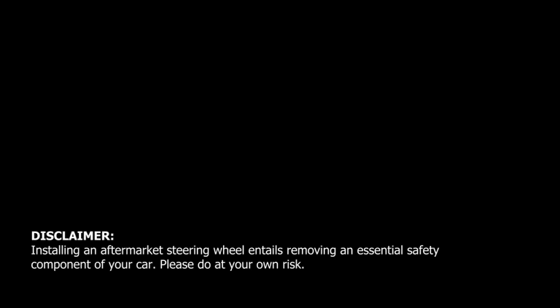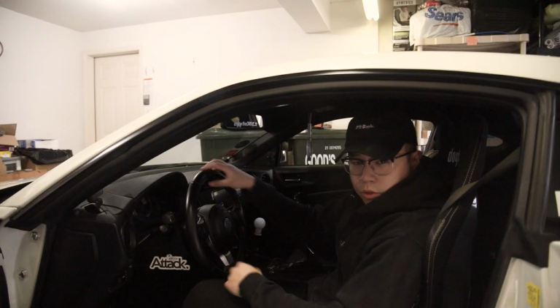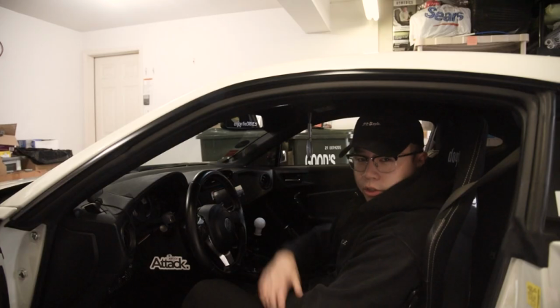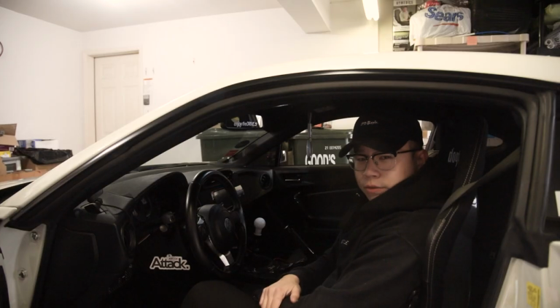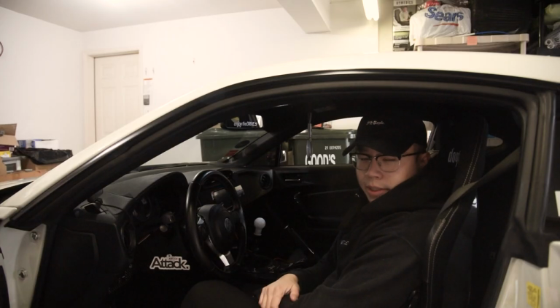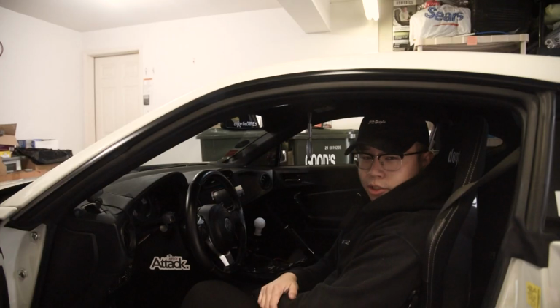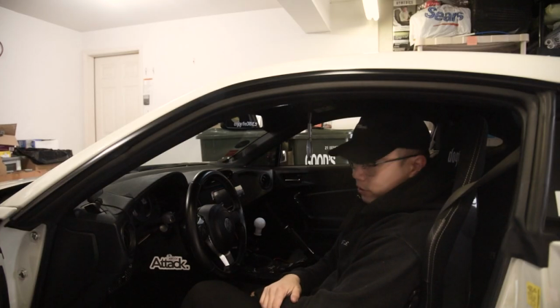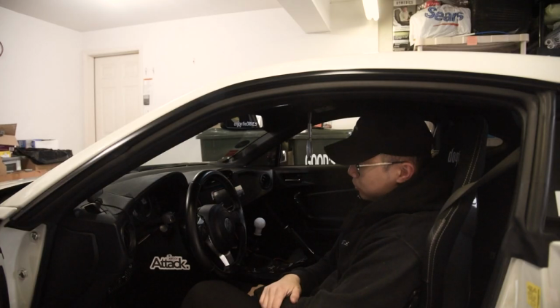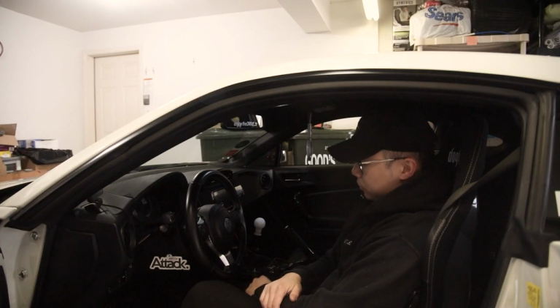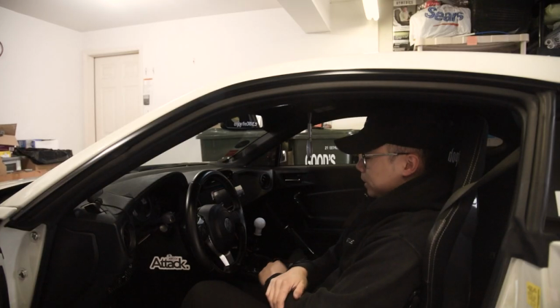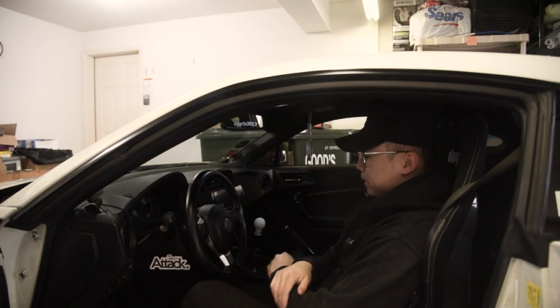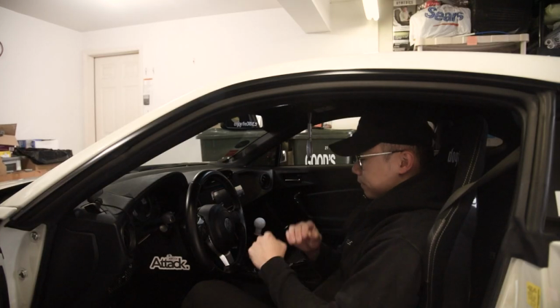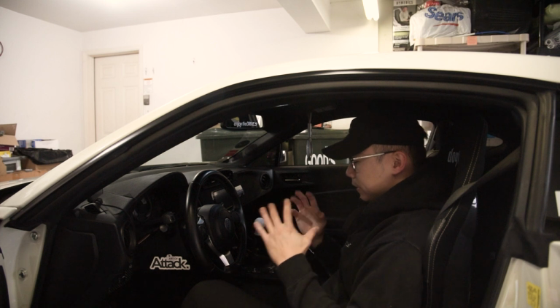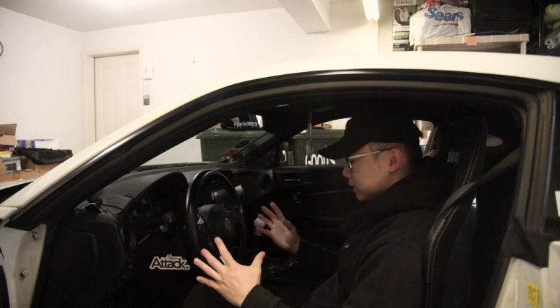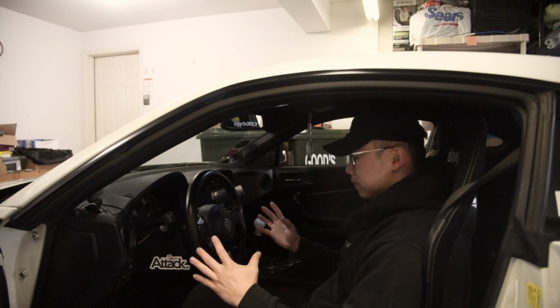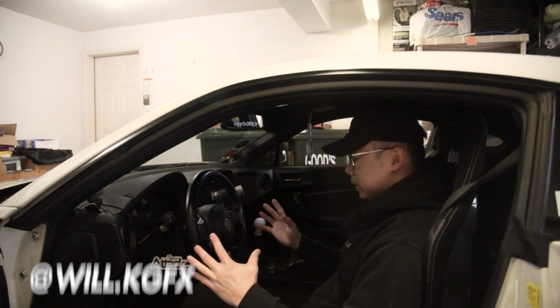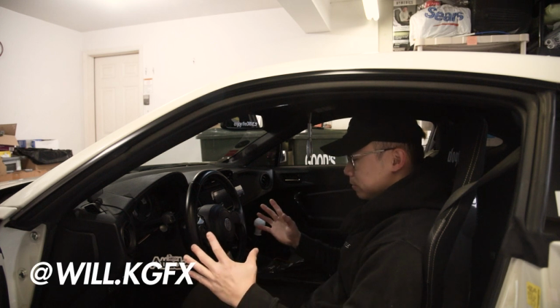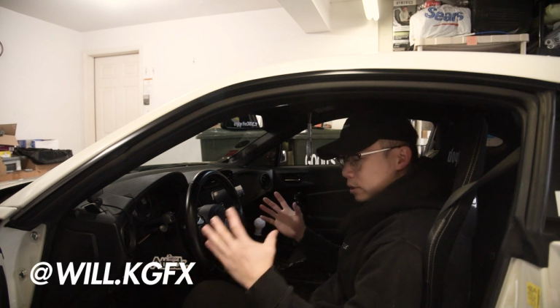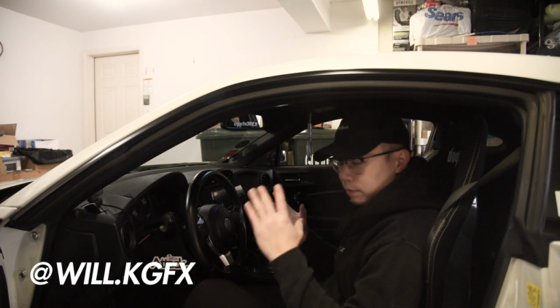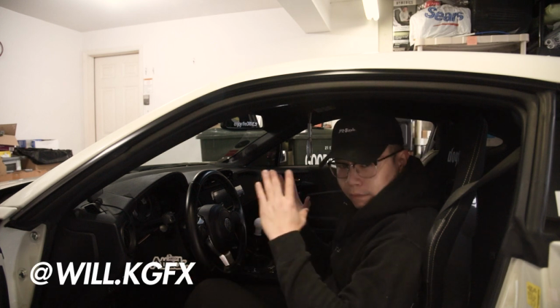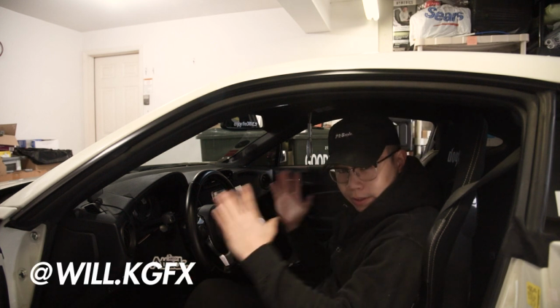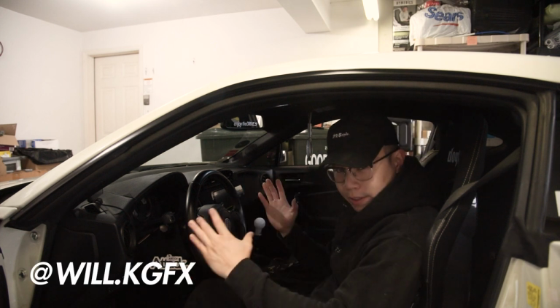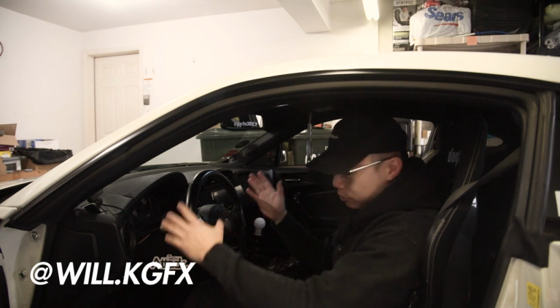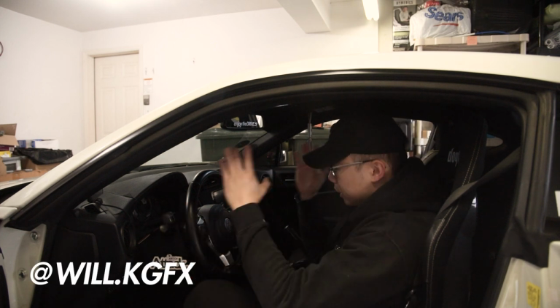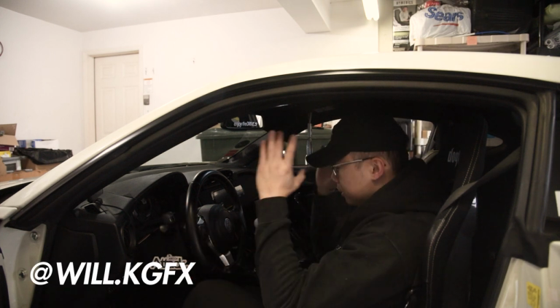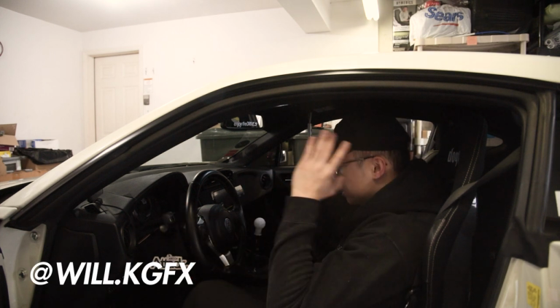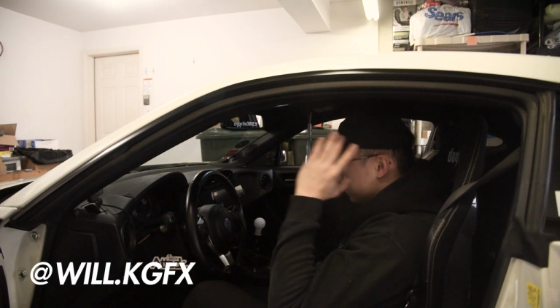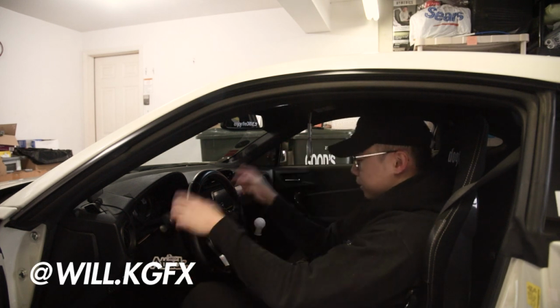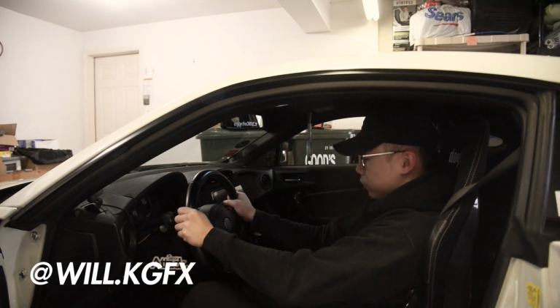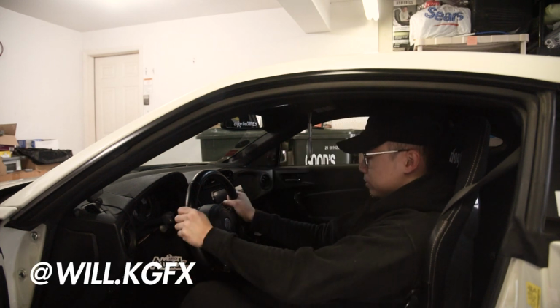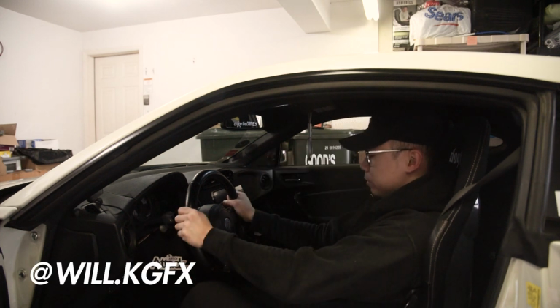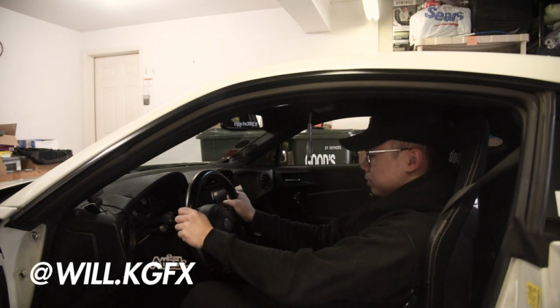What's going on guys? Welcome back to the channel. Today is a very exciting video because we finally get to change the OEM steering wheel.